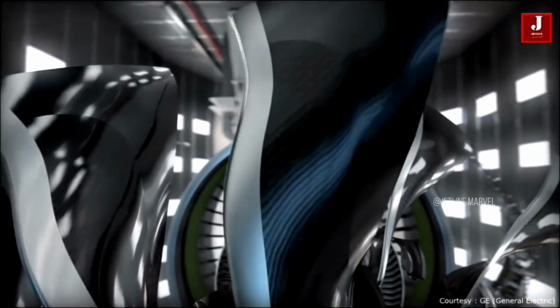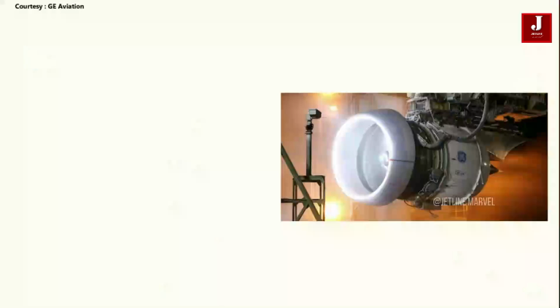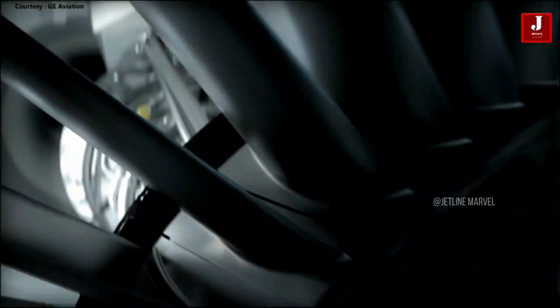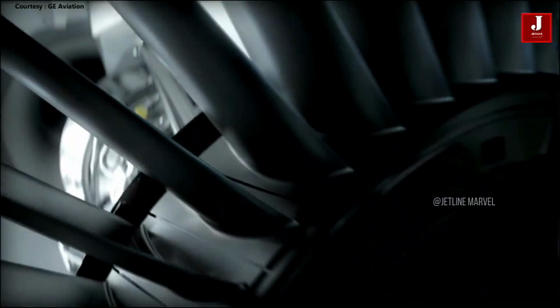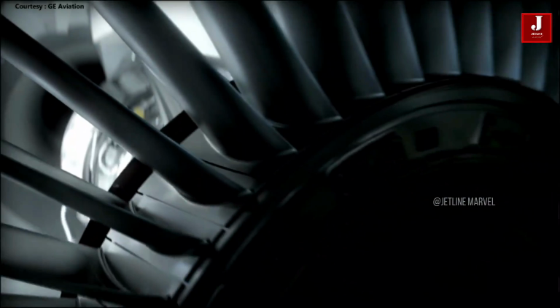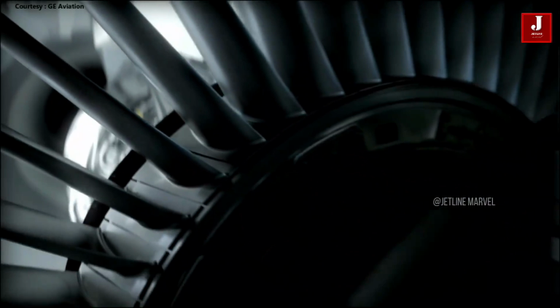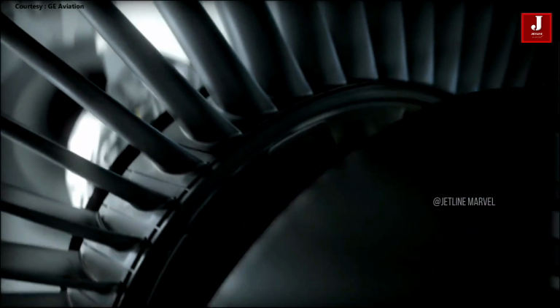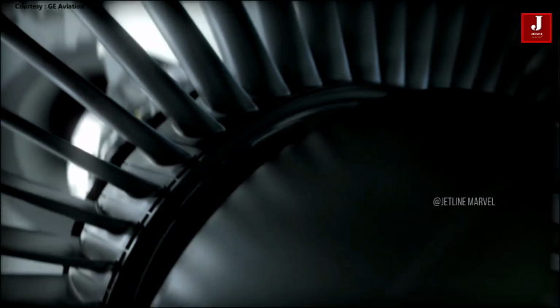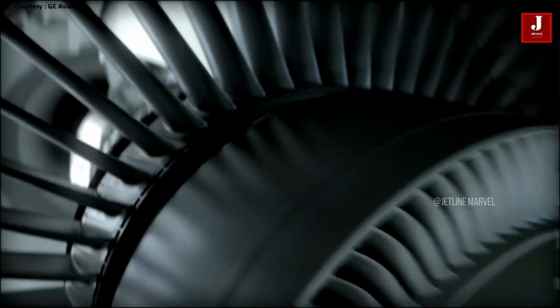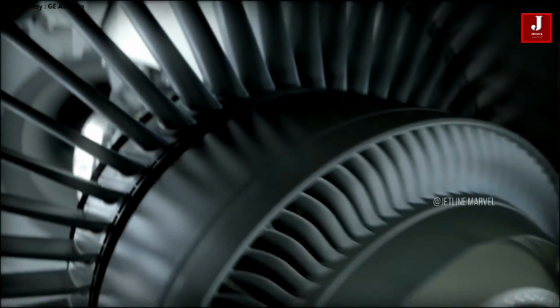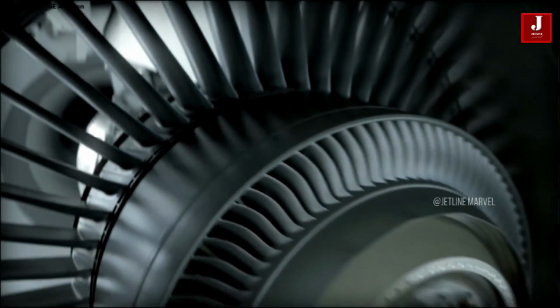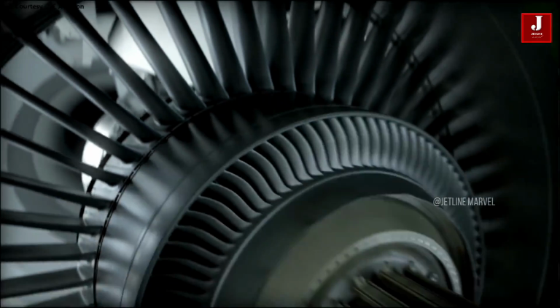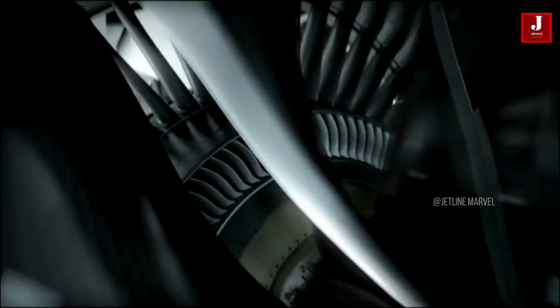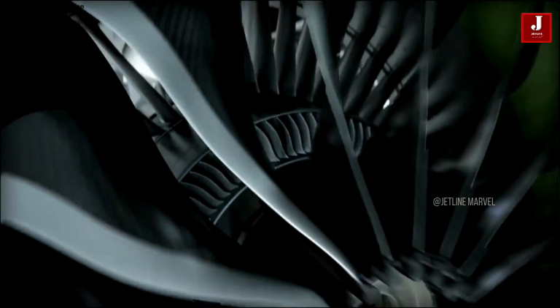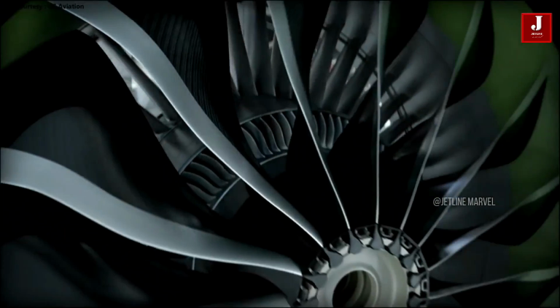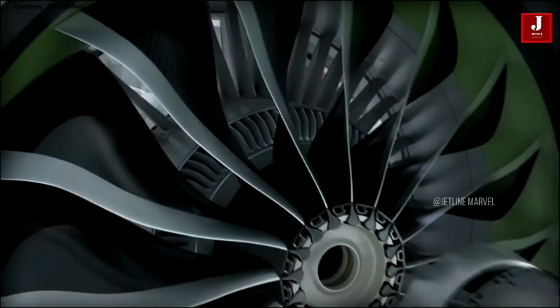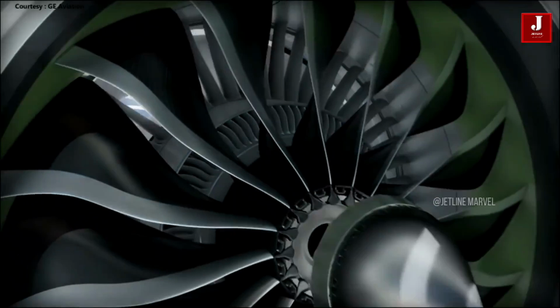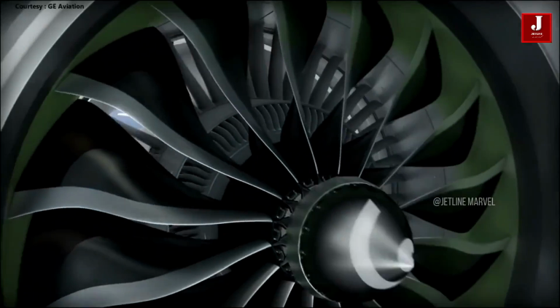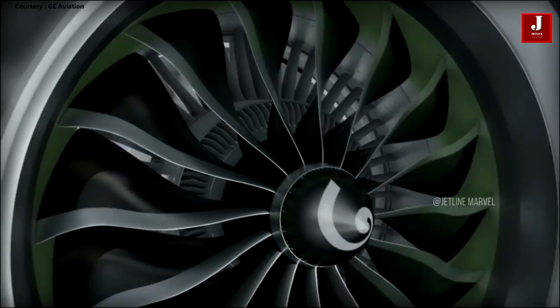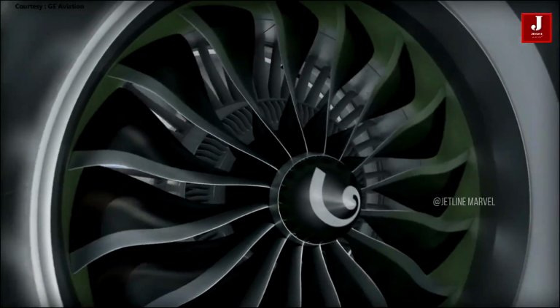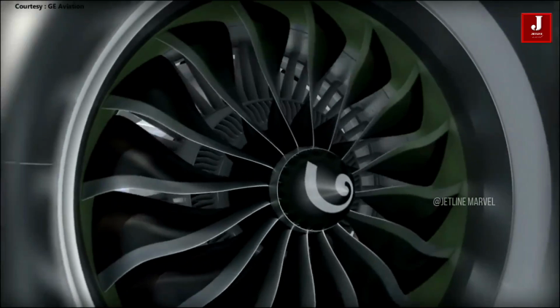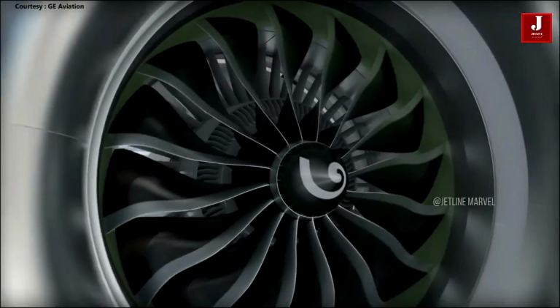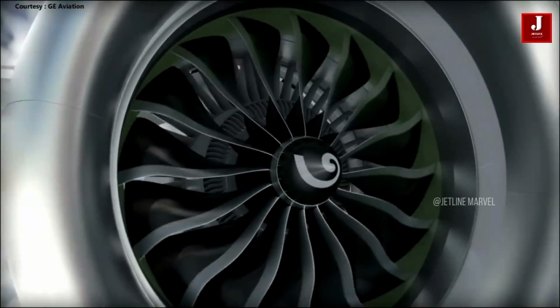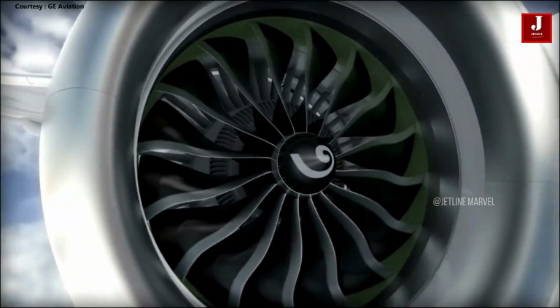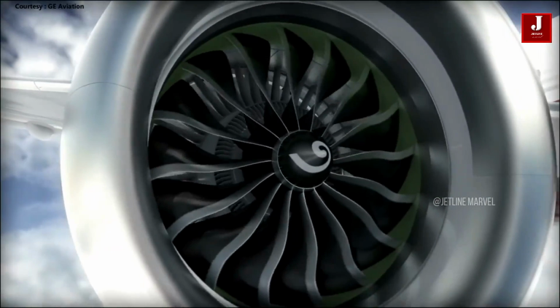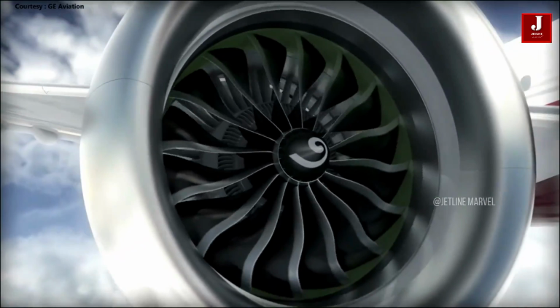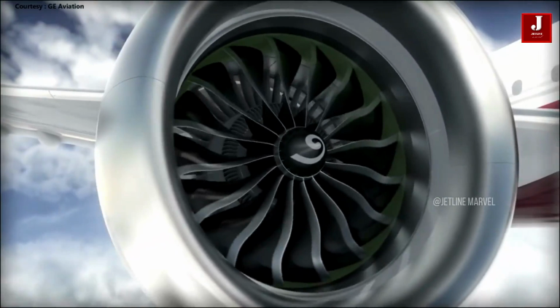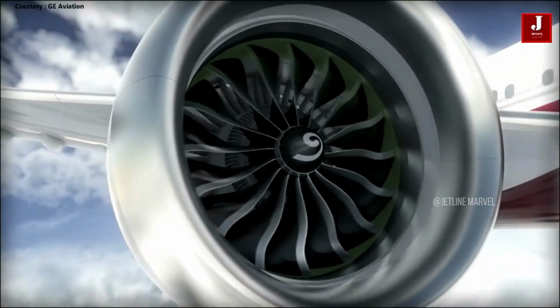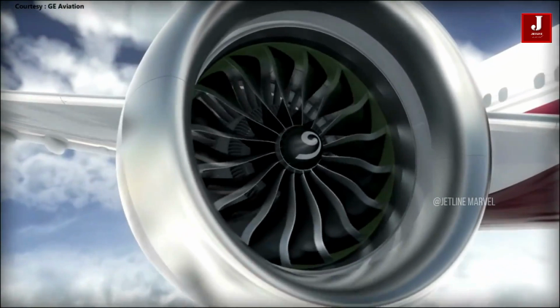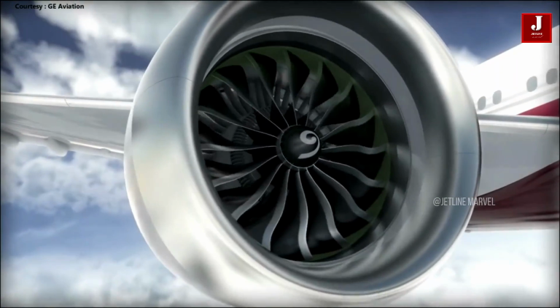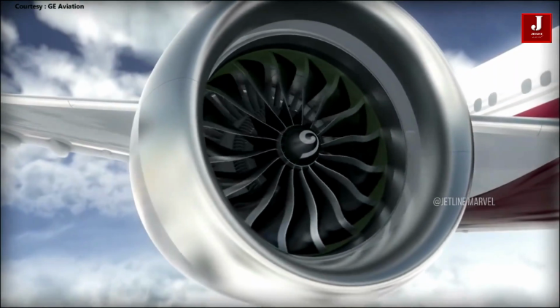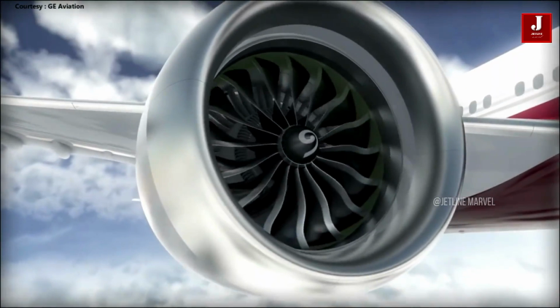Tell us which part of the GE9X is the best — let us know in the comments section below.